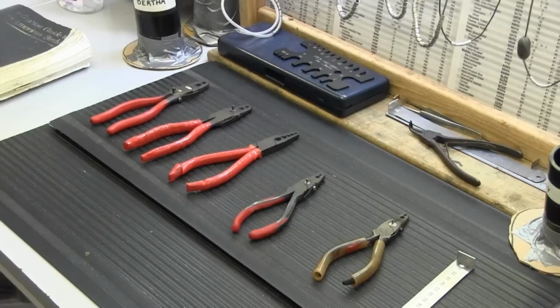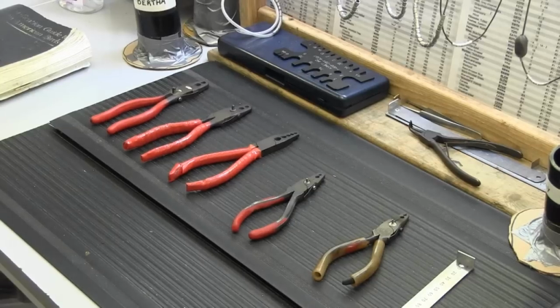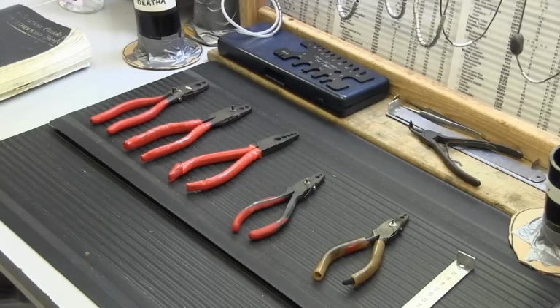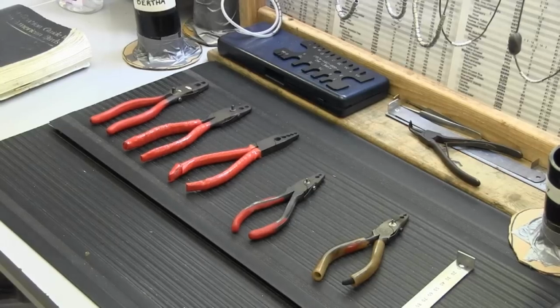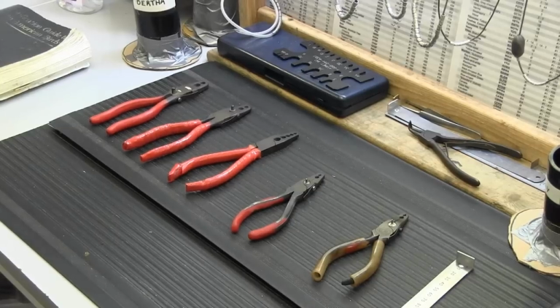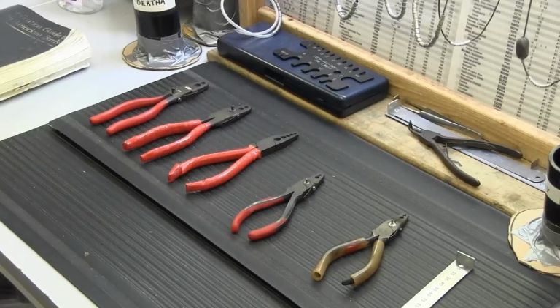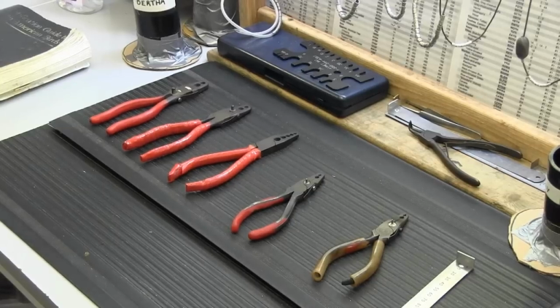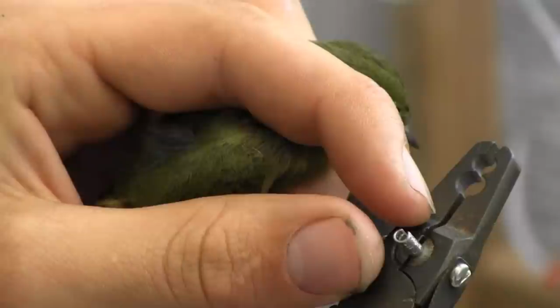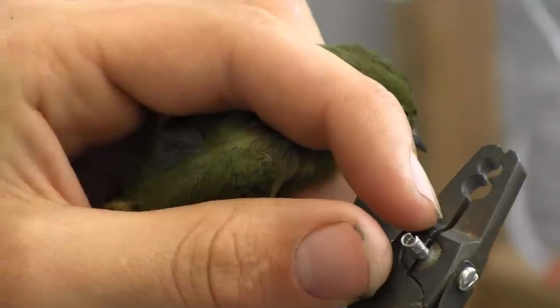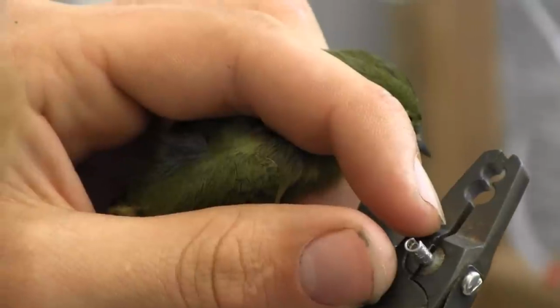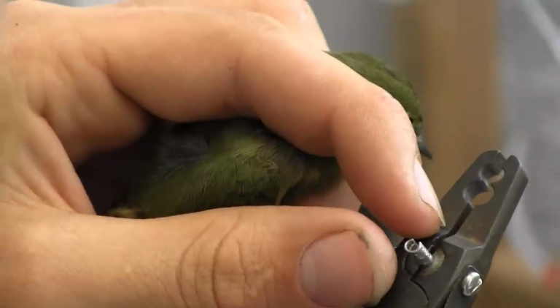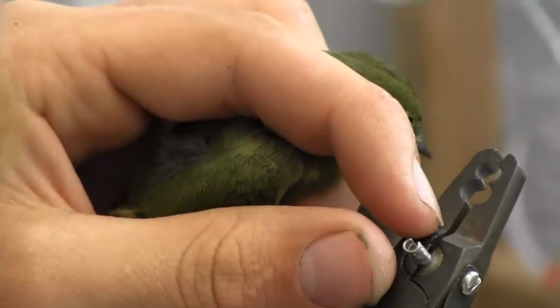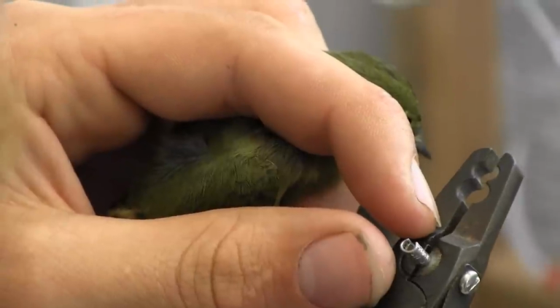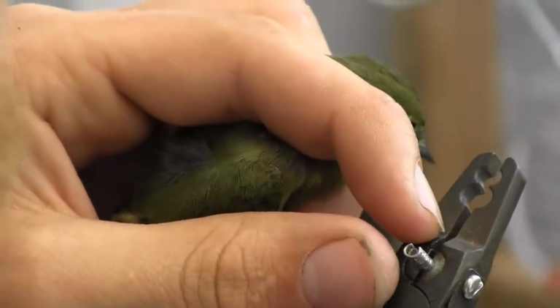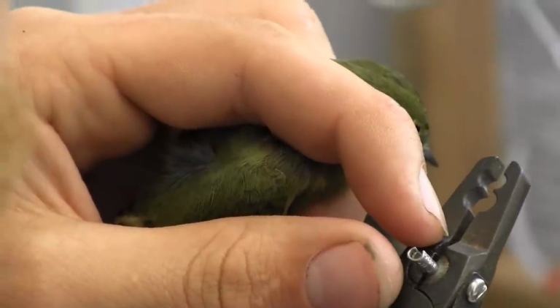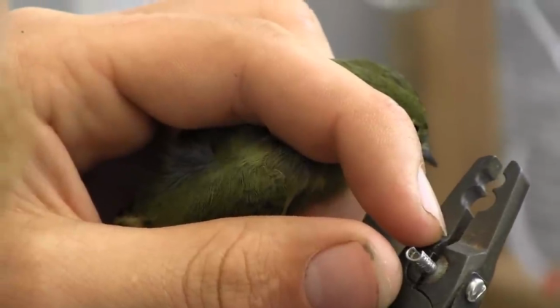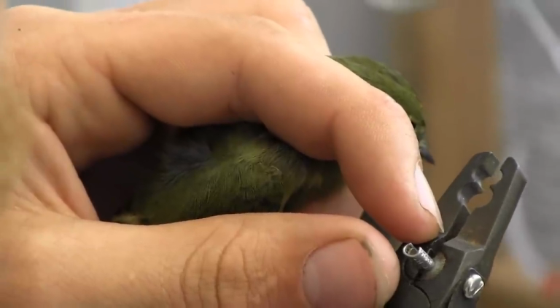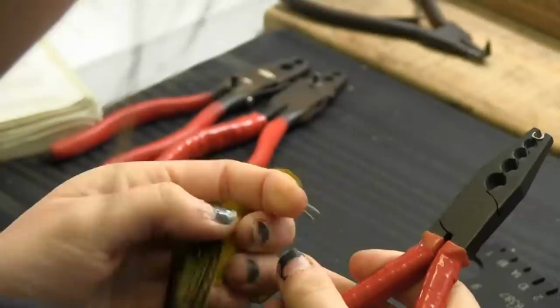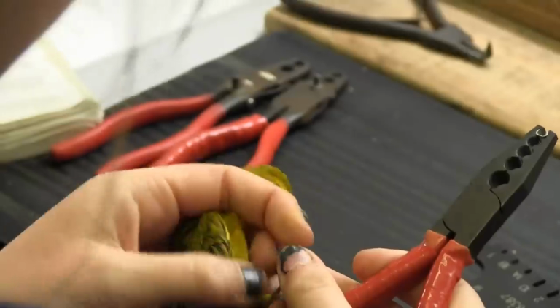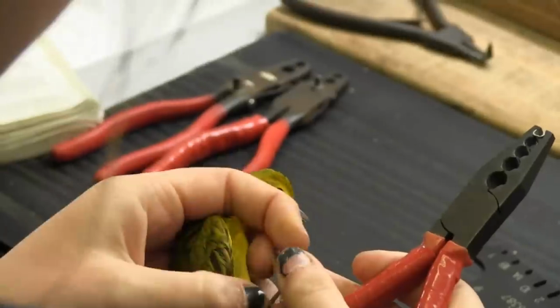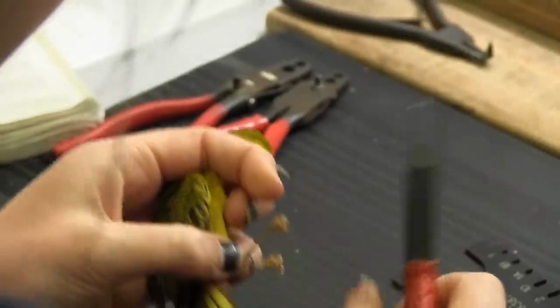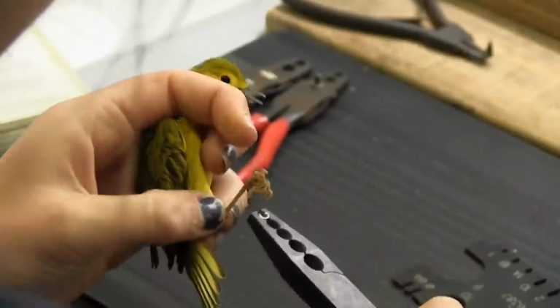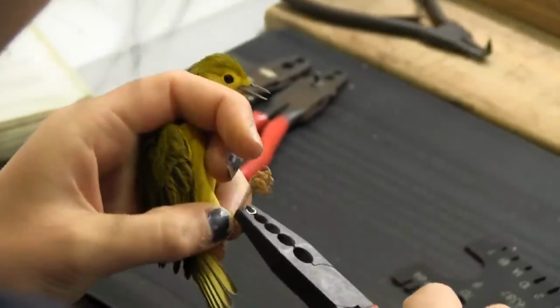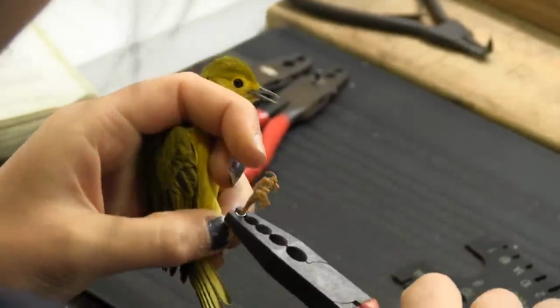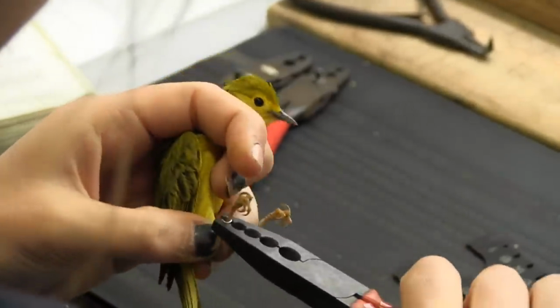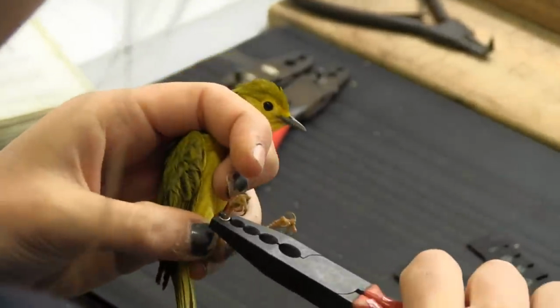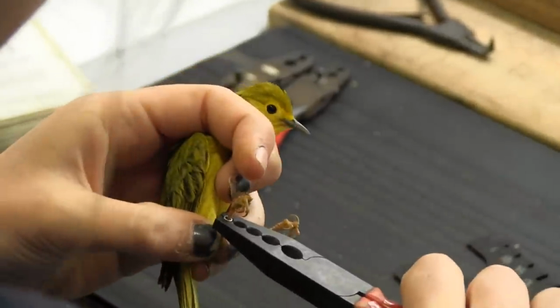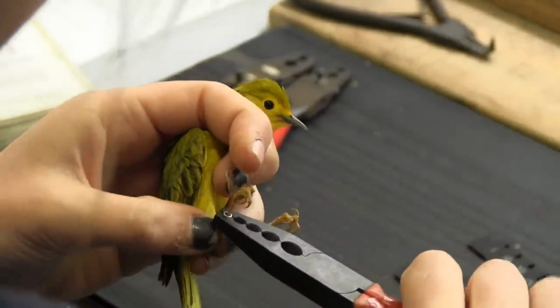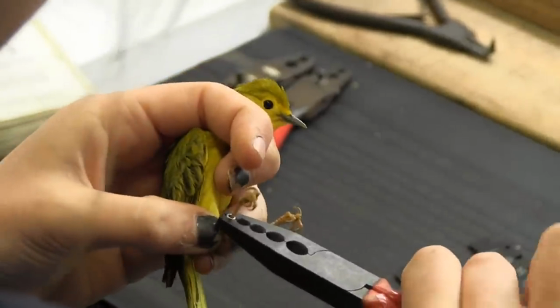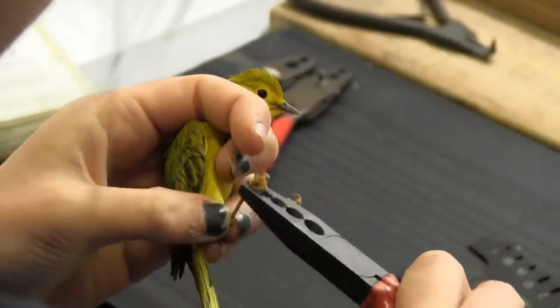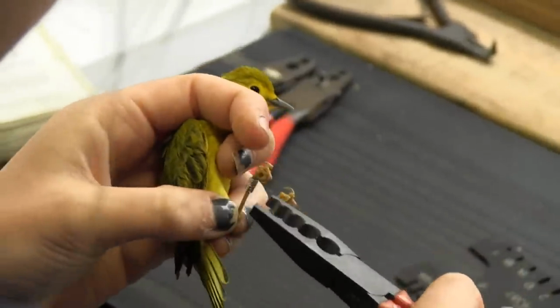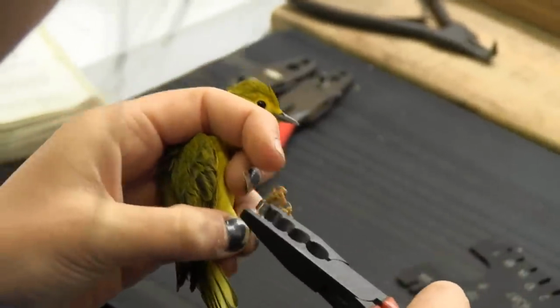The bander uses specialized pliers to open the band. It is put inside the pliers and then carefully placed on the leg.